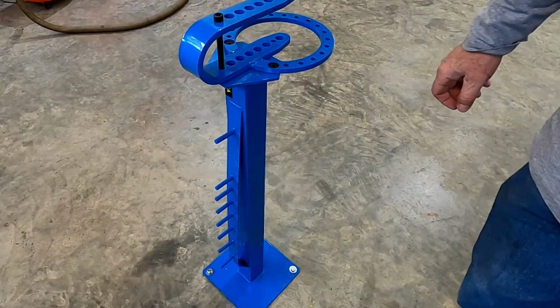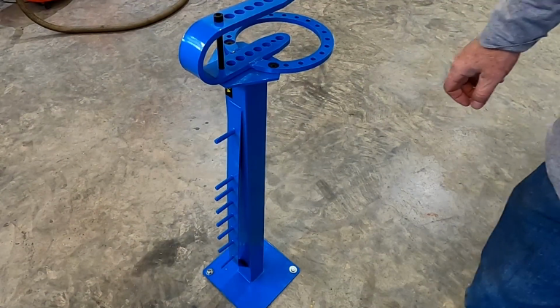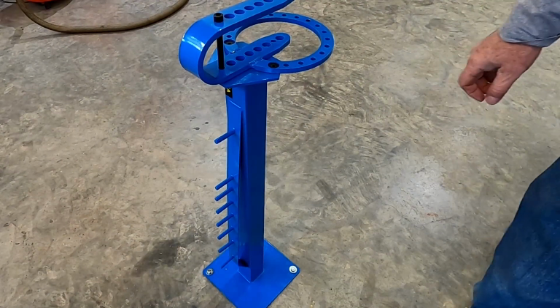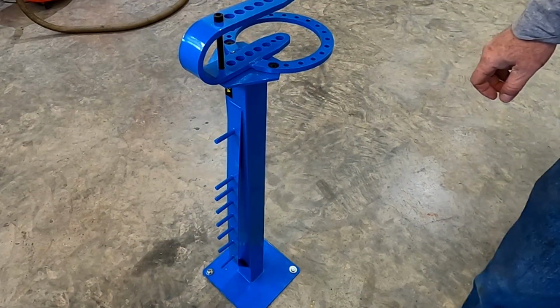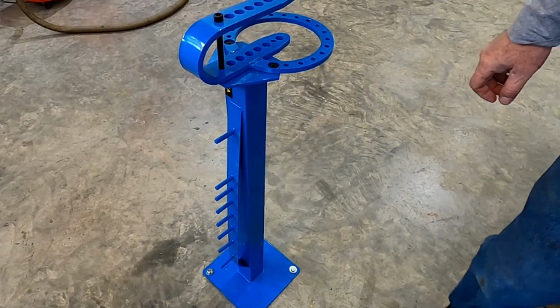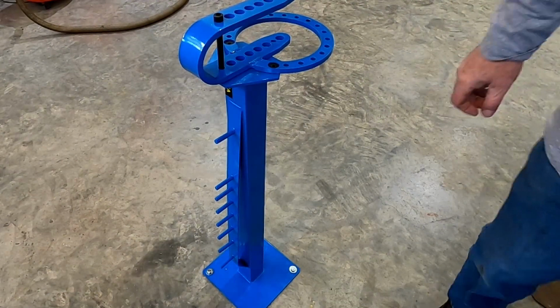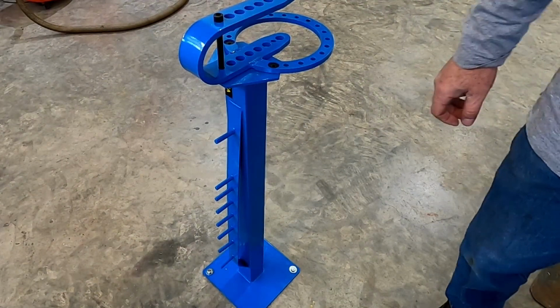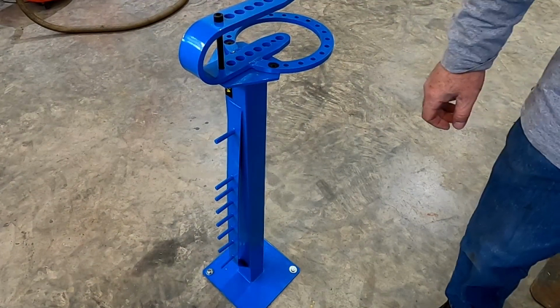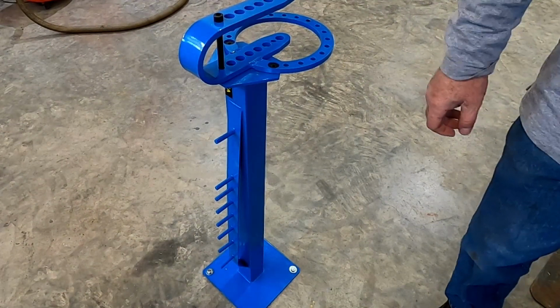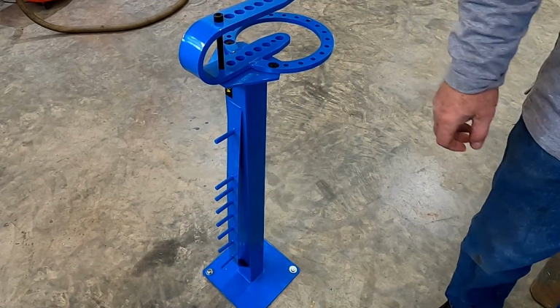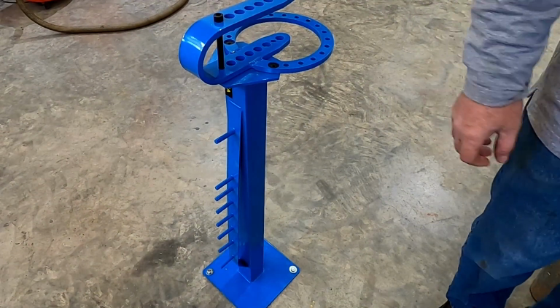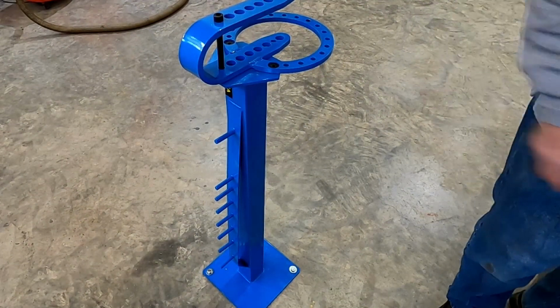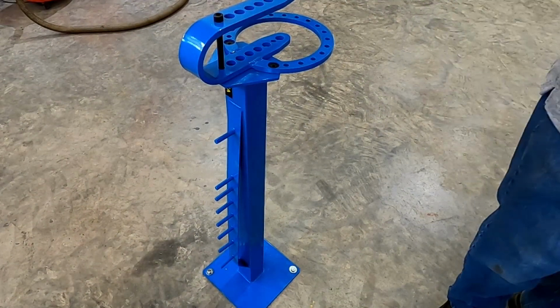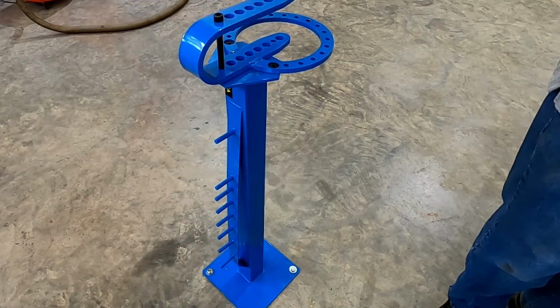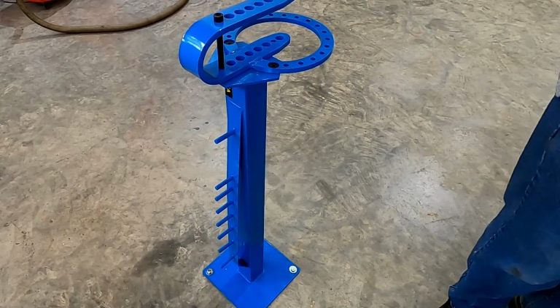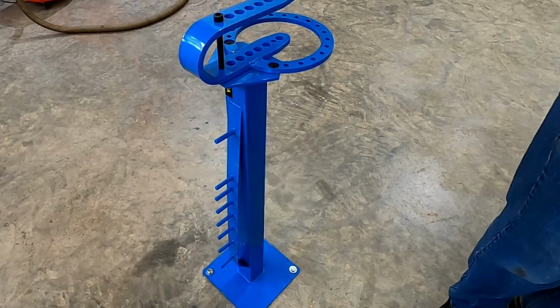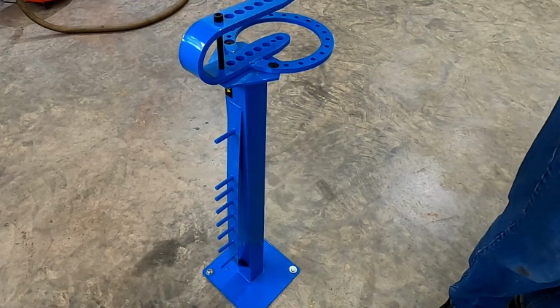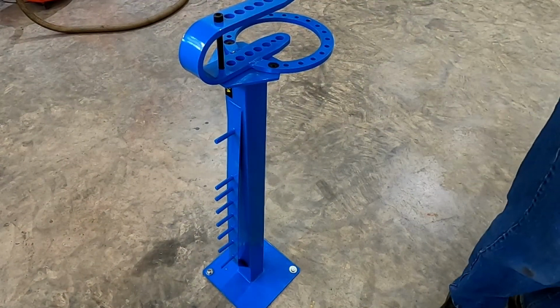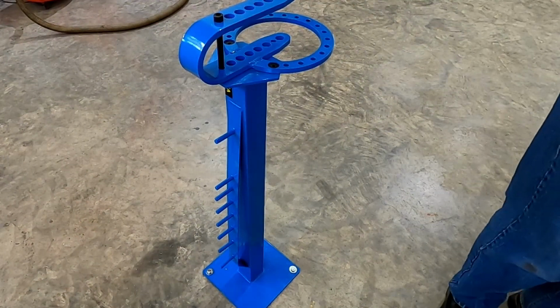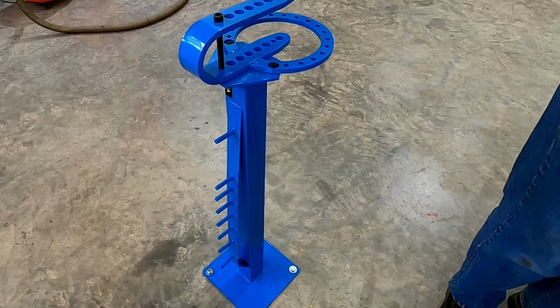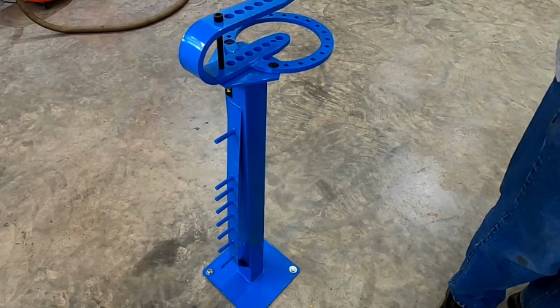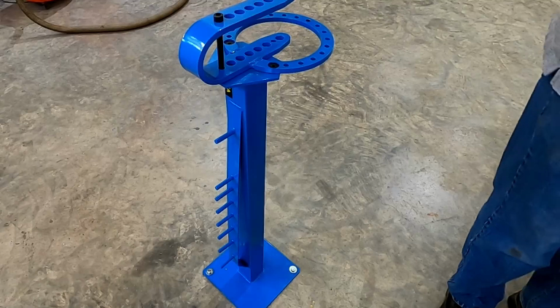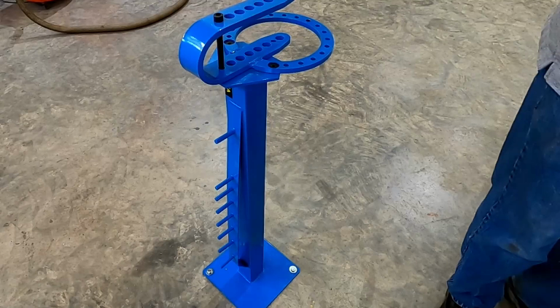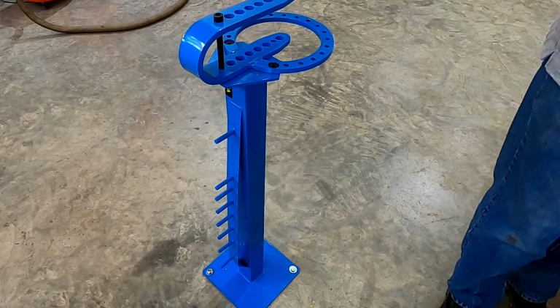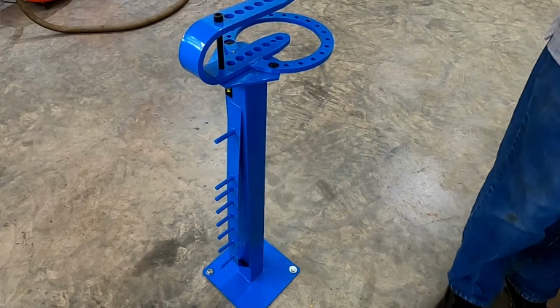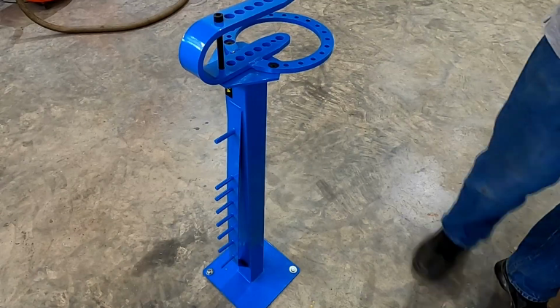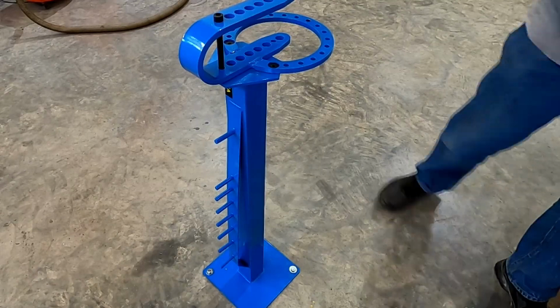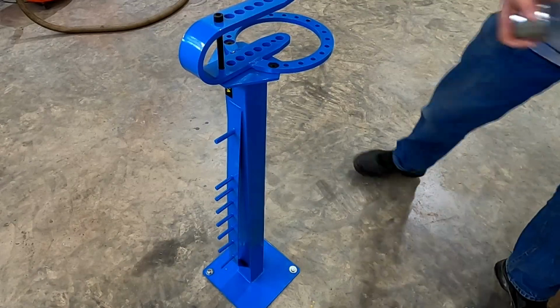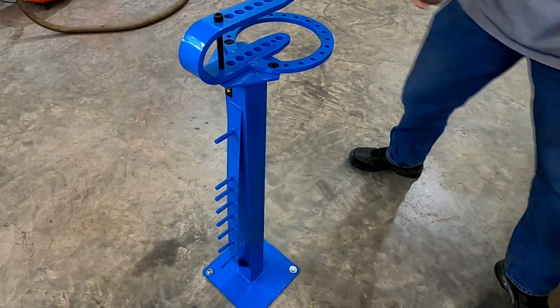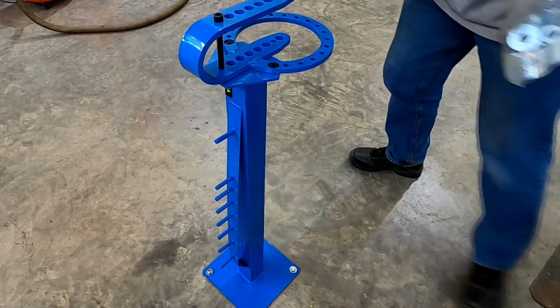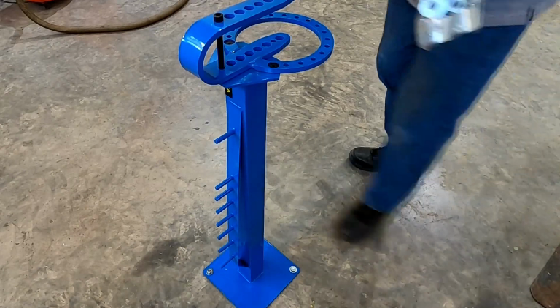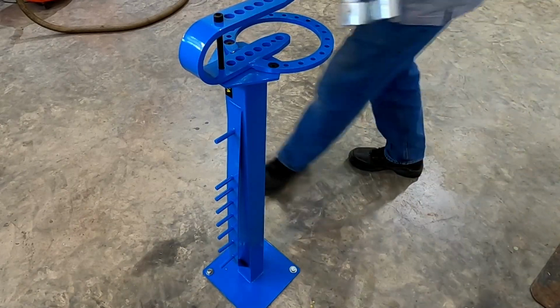Now that I have it secured to the floor, I'm going to start putting these guys on the holder.